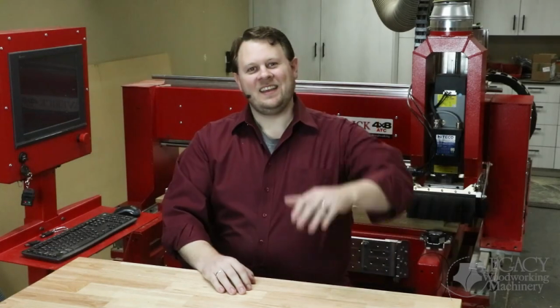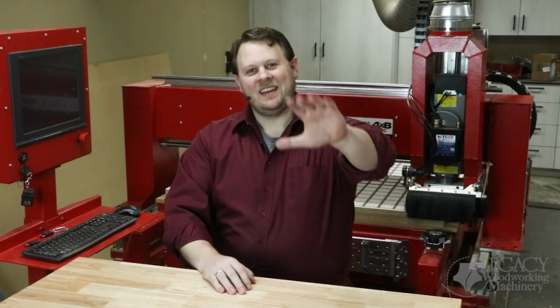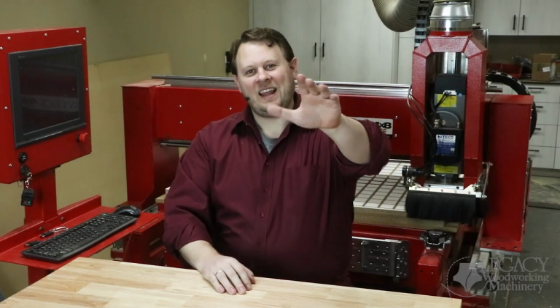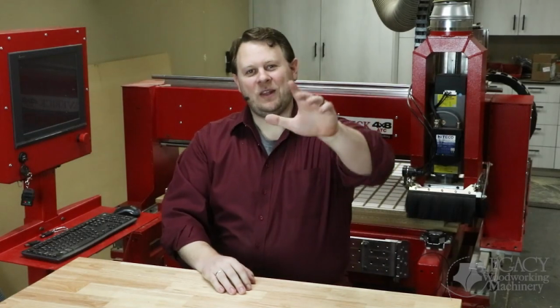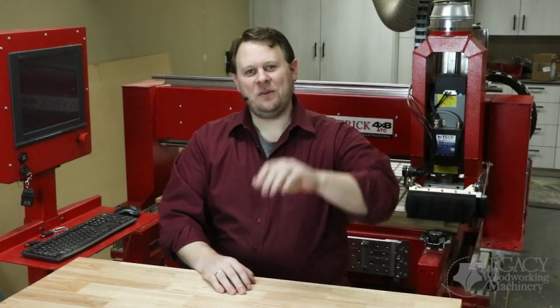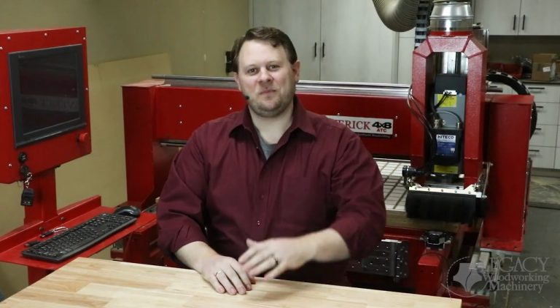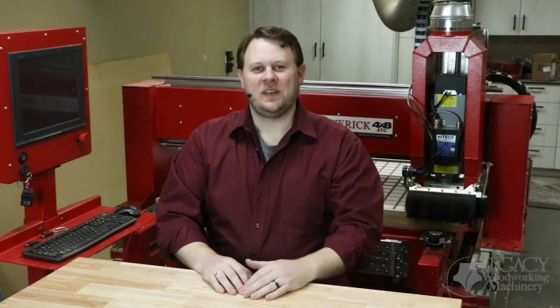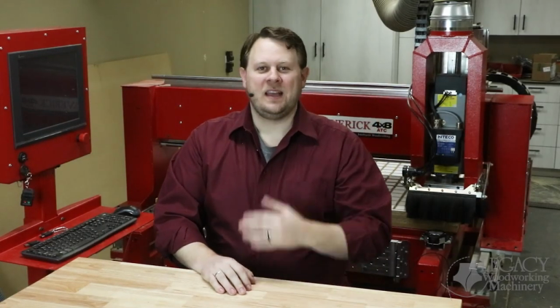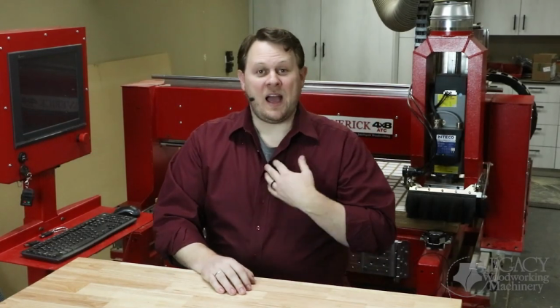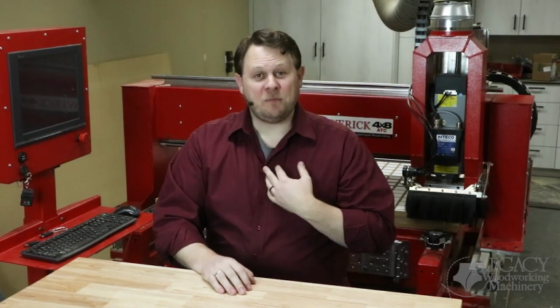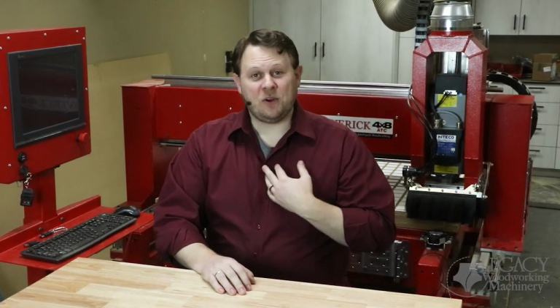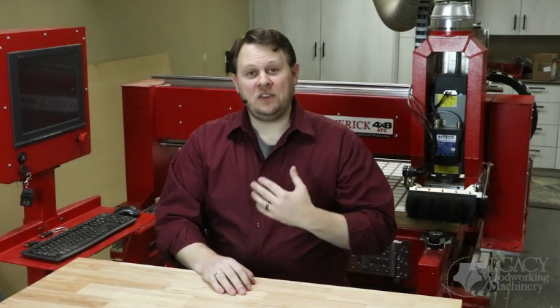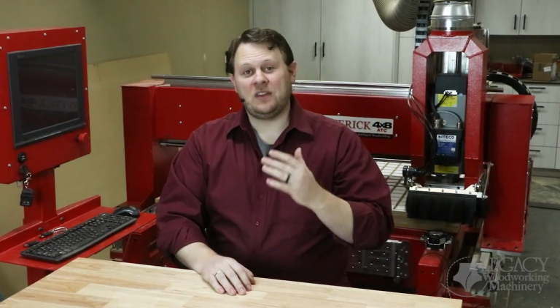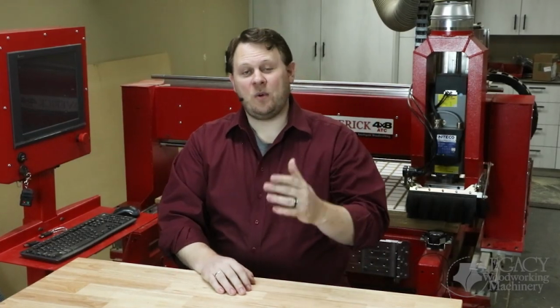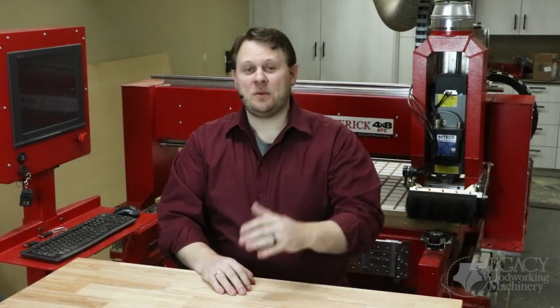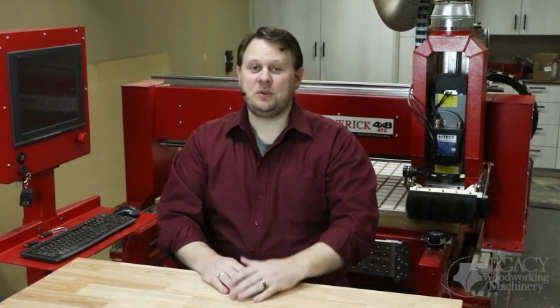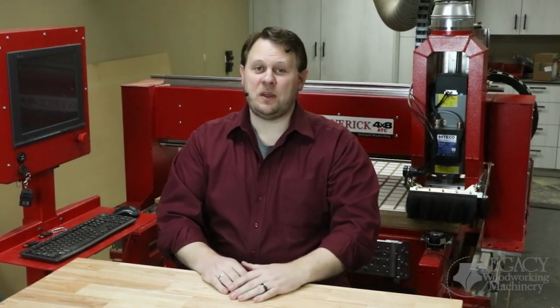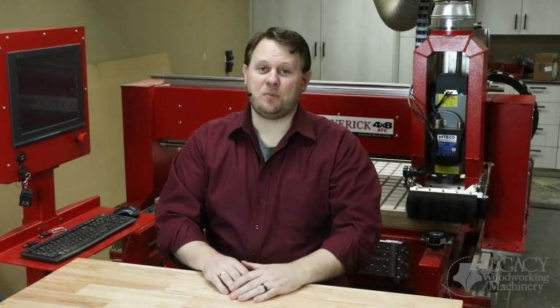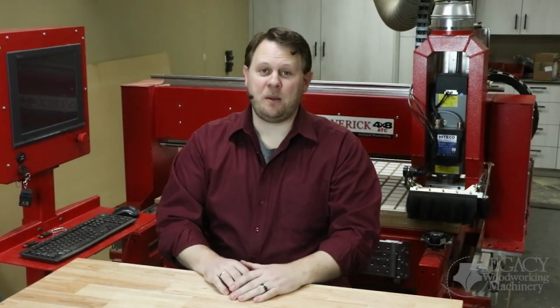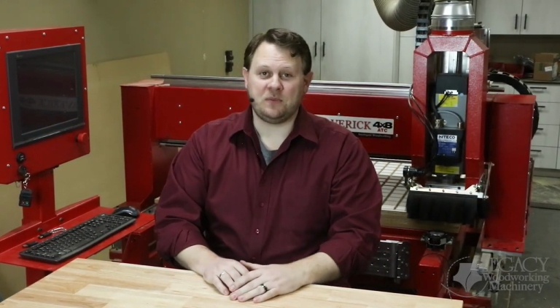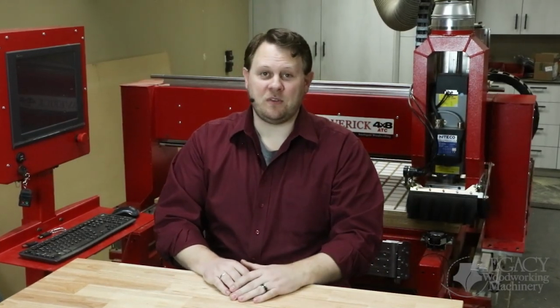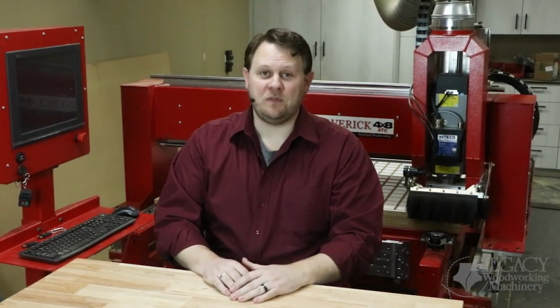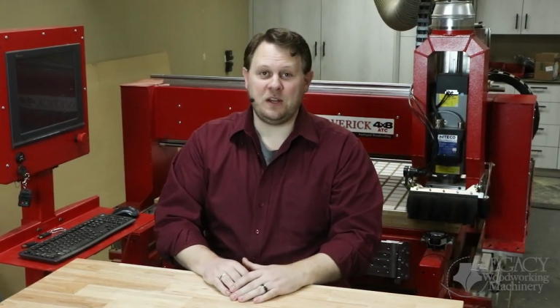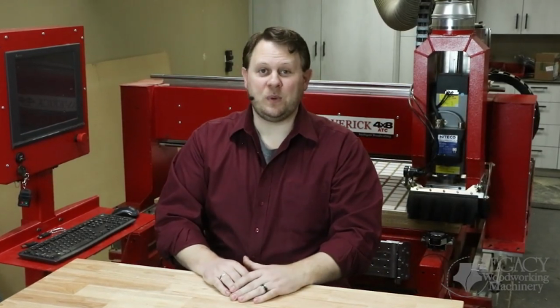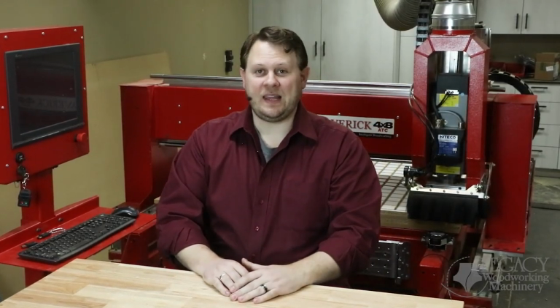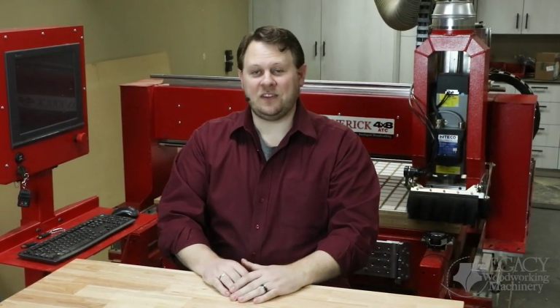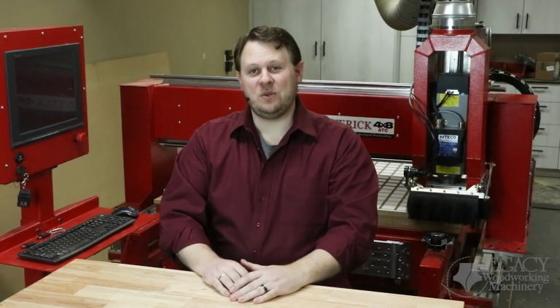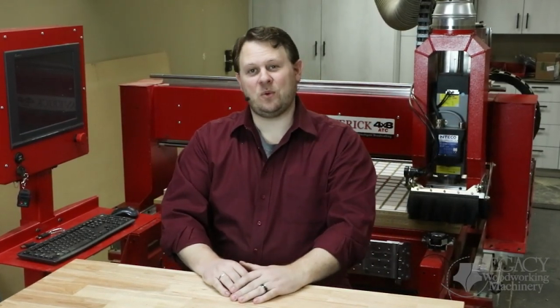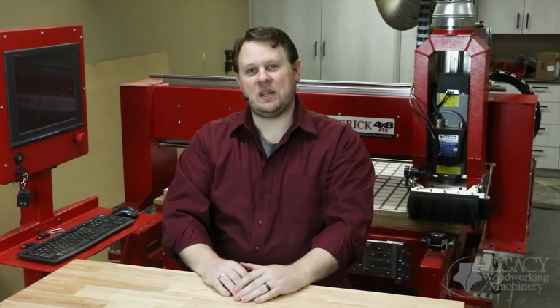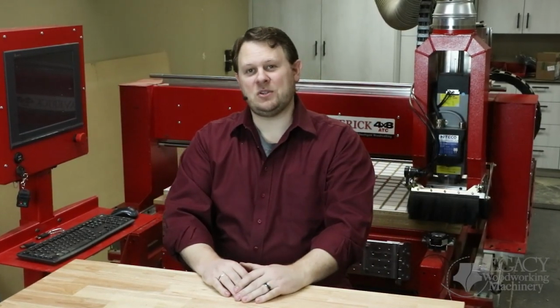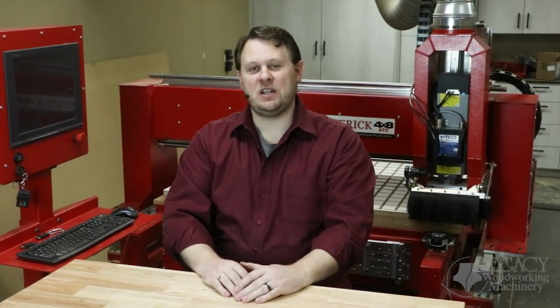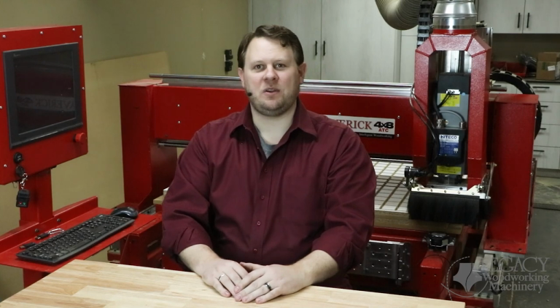Hello! I'm Chris and welcome to another problem-solving video with Legacy Woodworking Machinery.